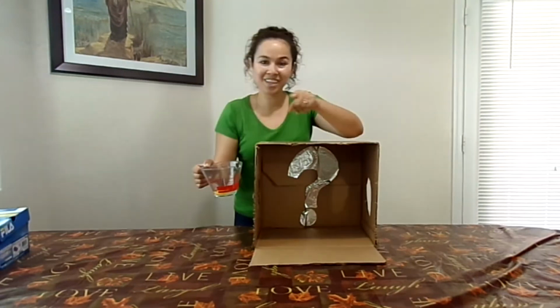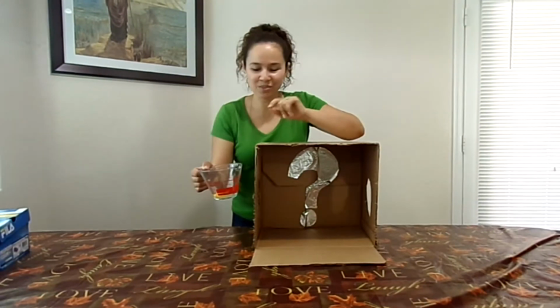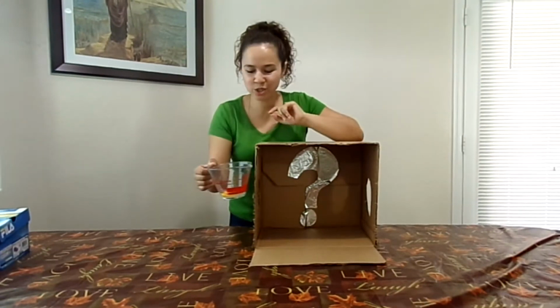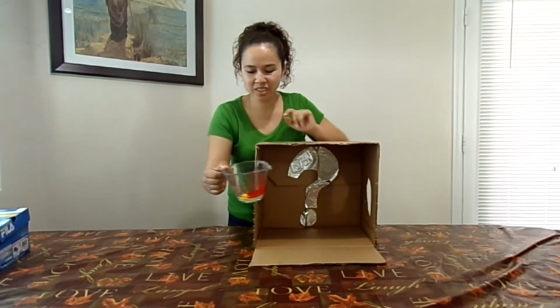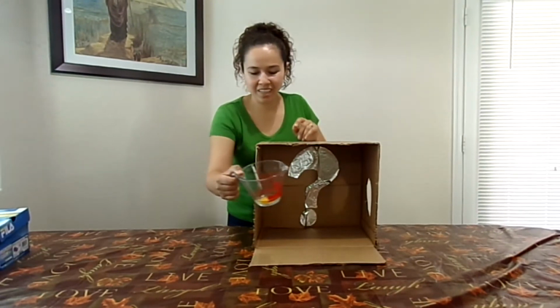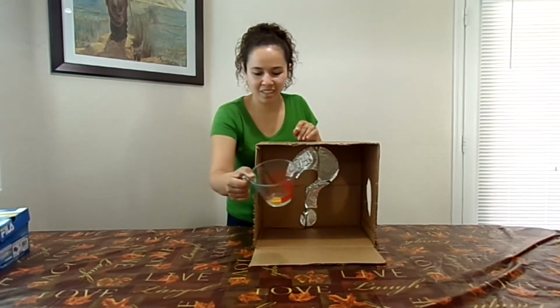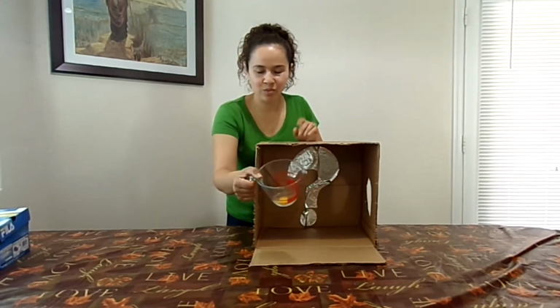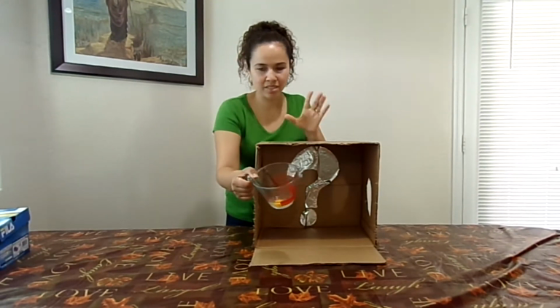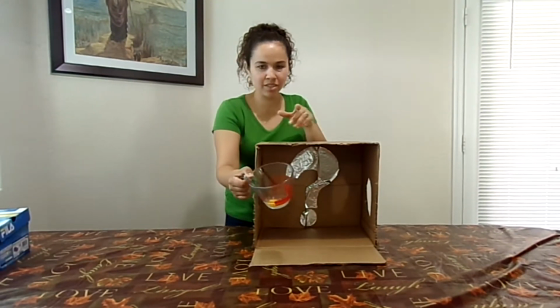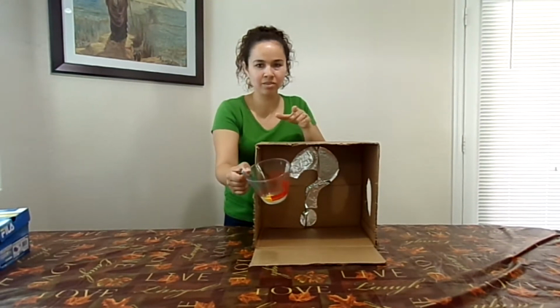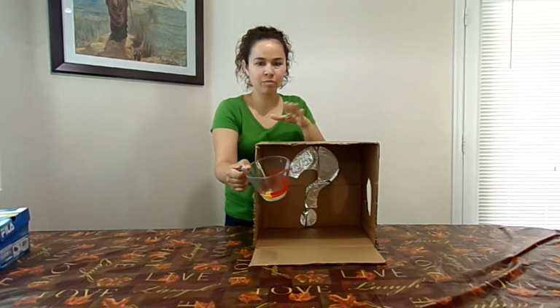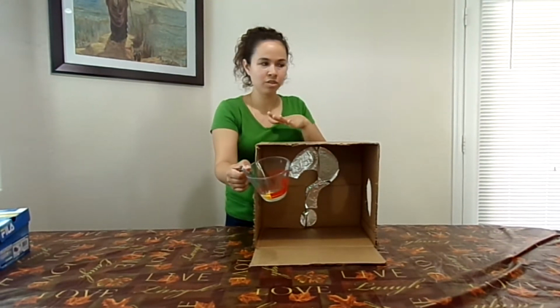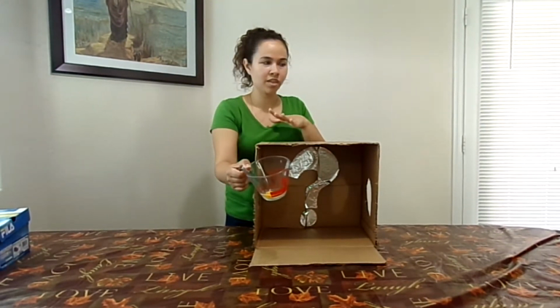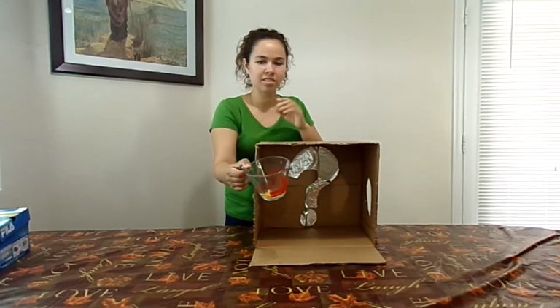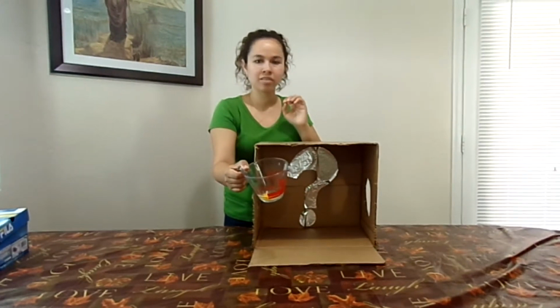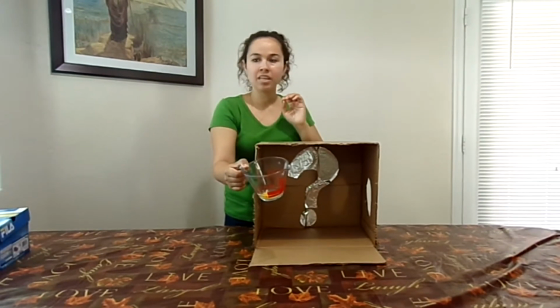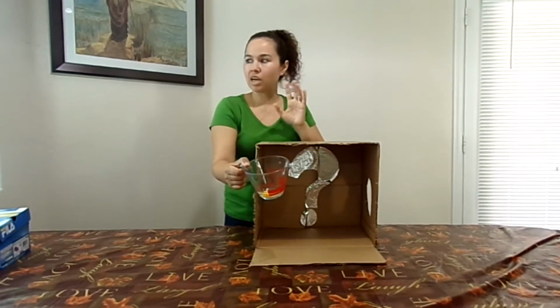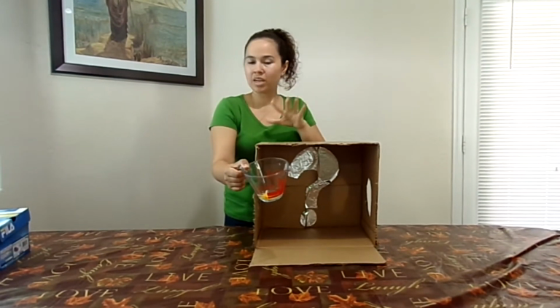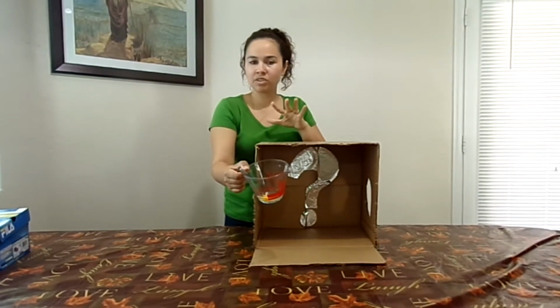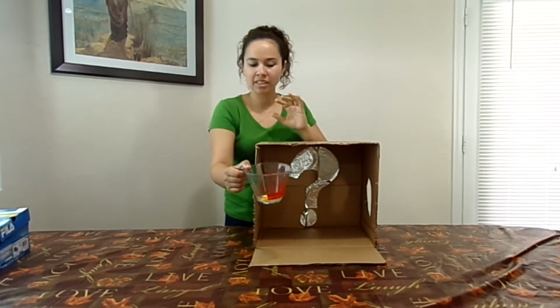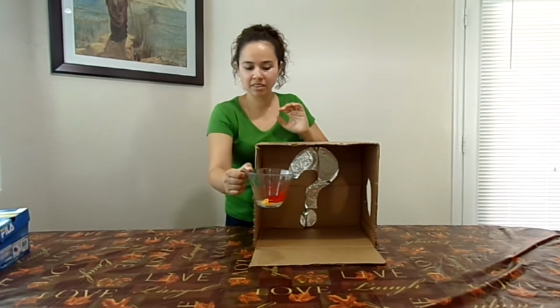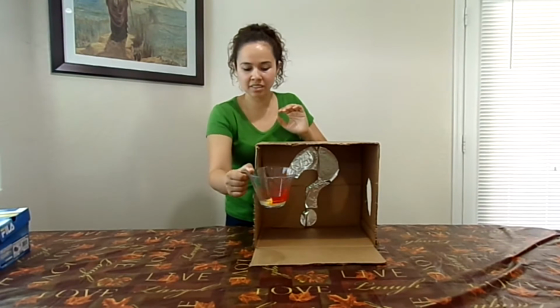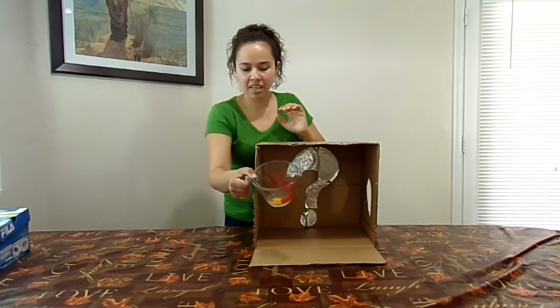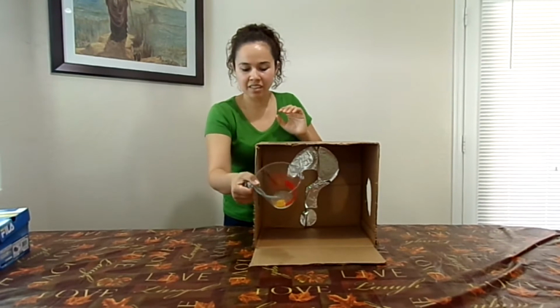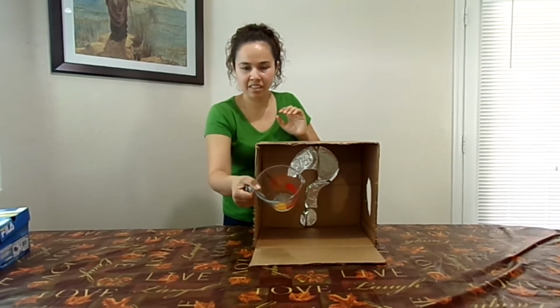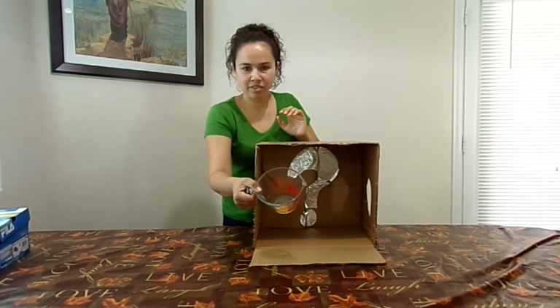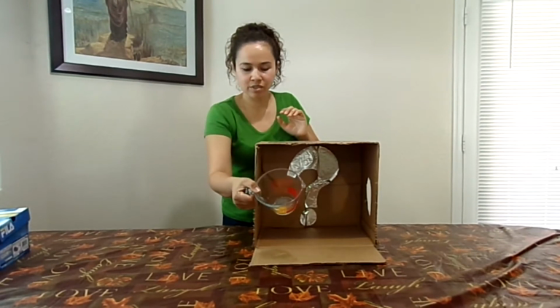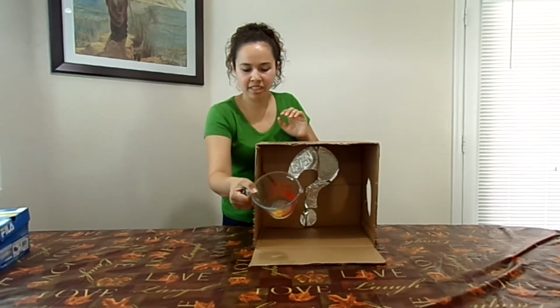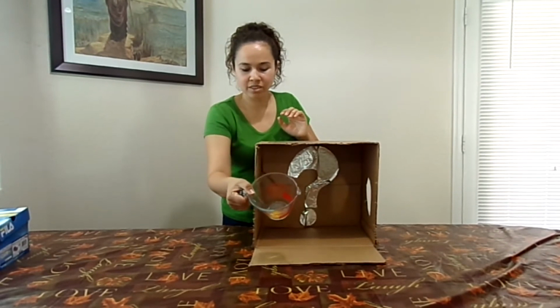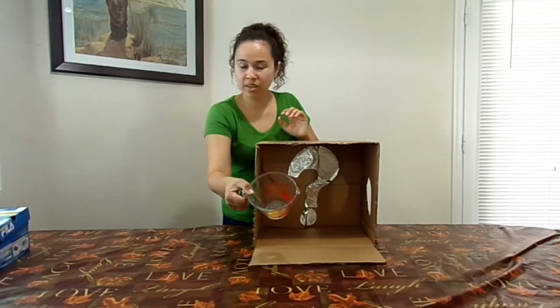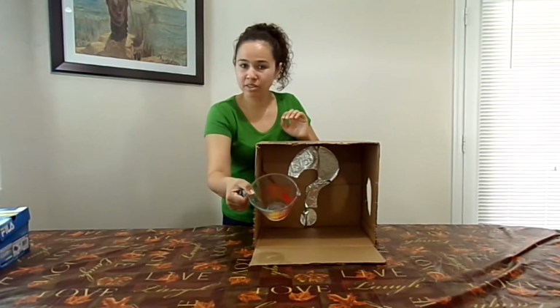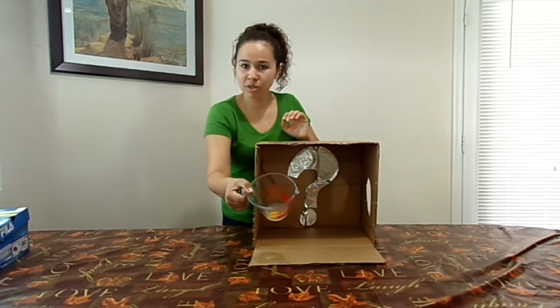First one — as most of you guys know, we have chickens. They lay their first eggs and they're kind of small.